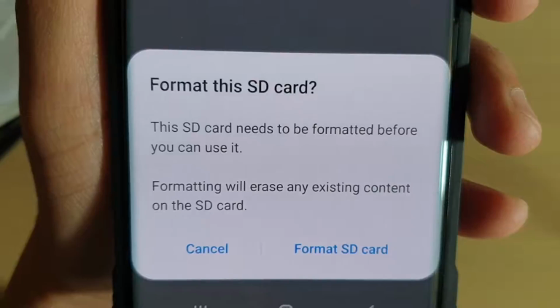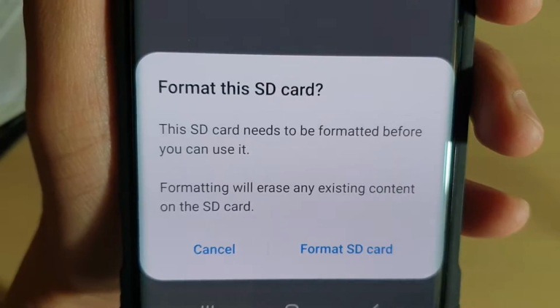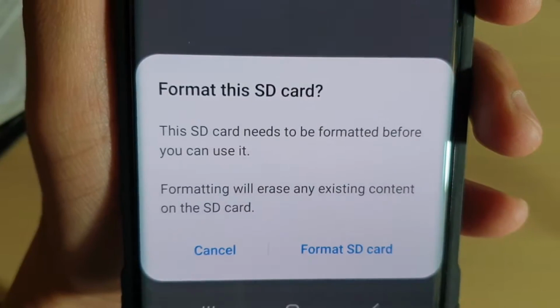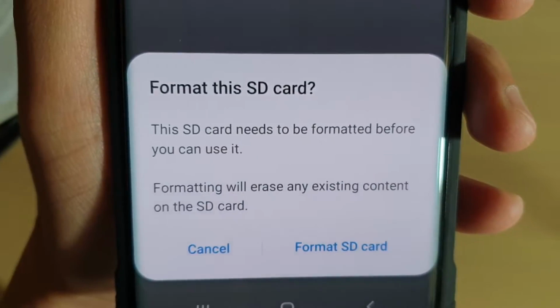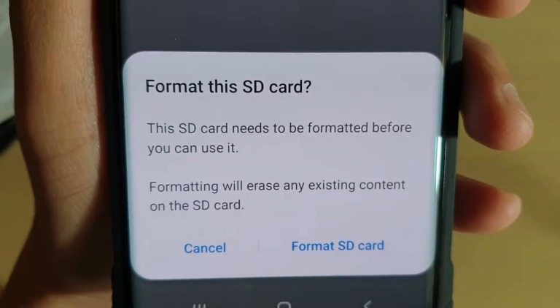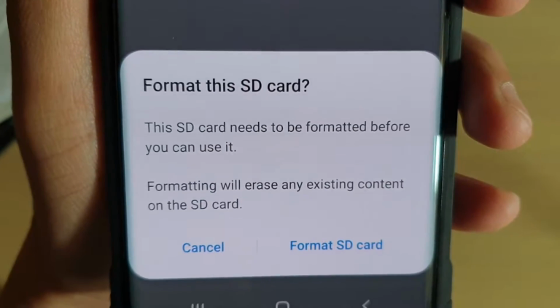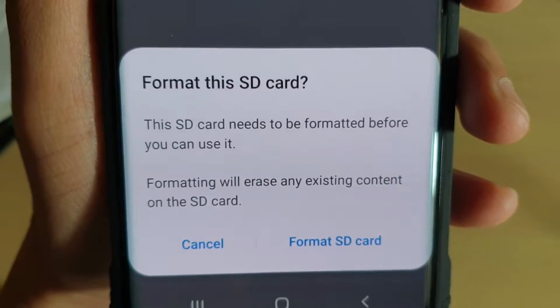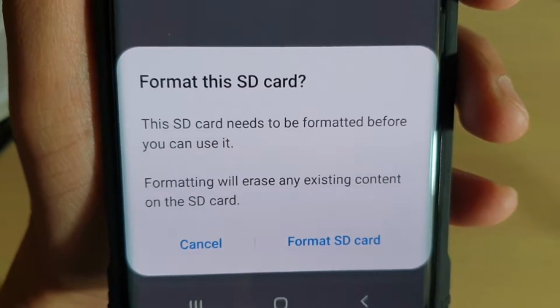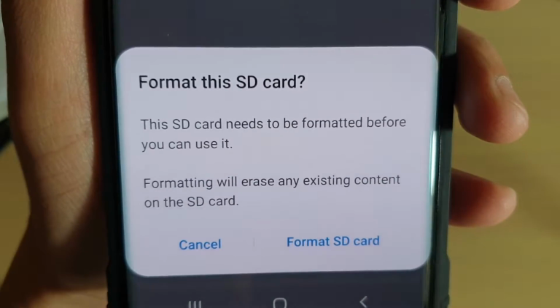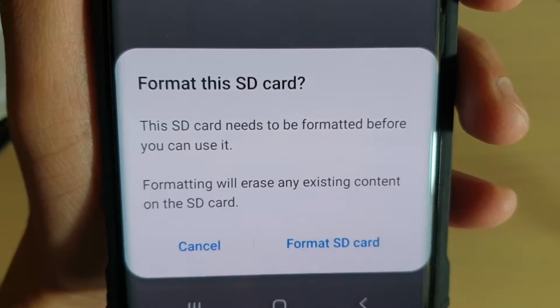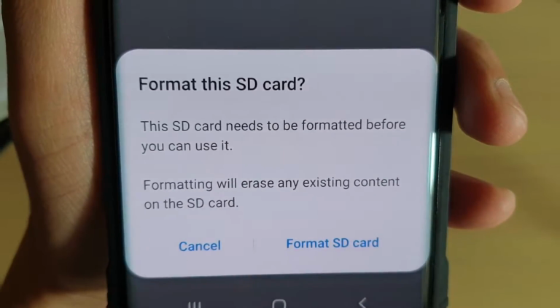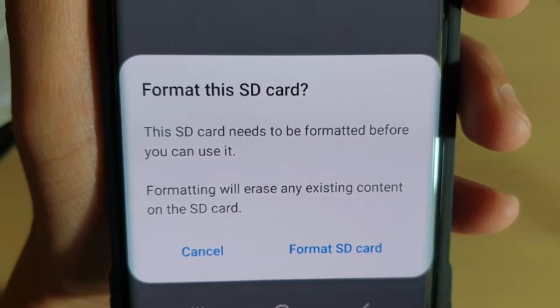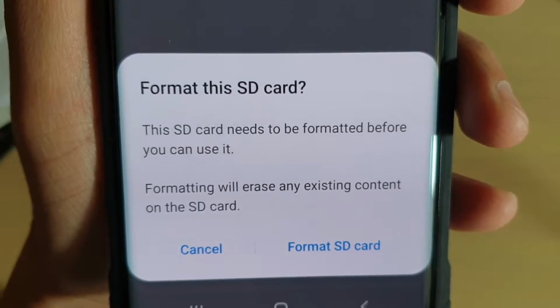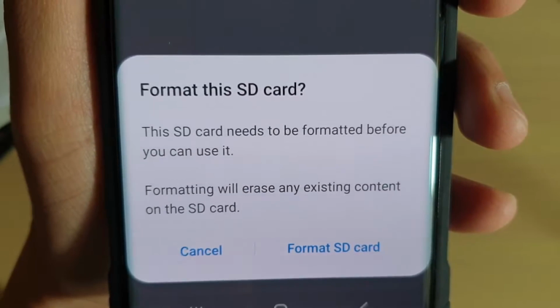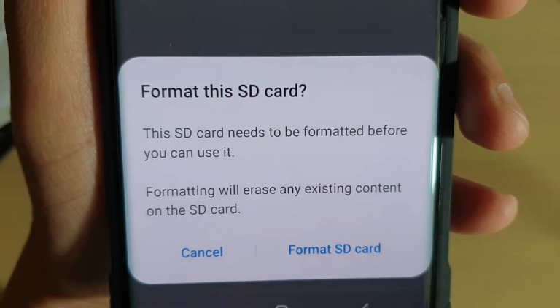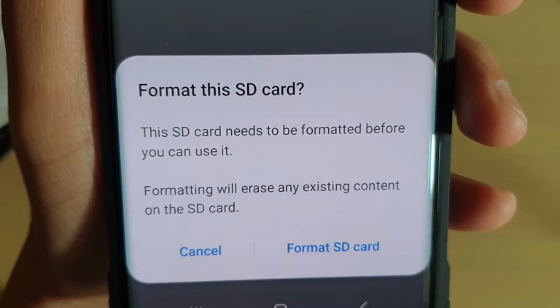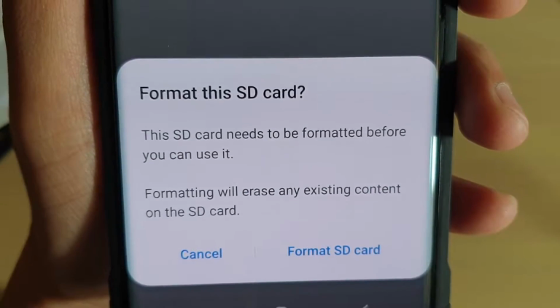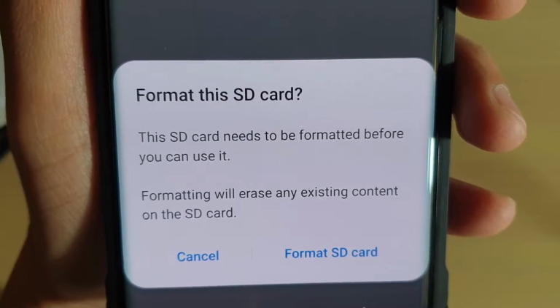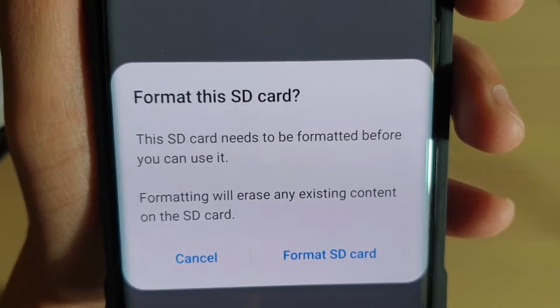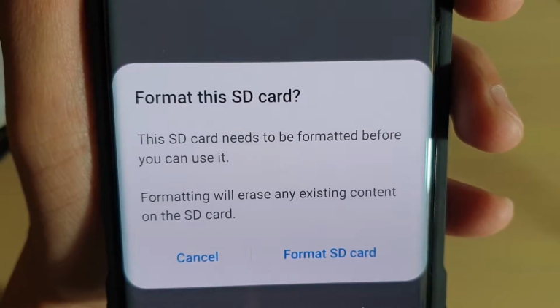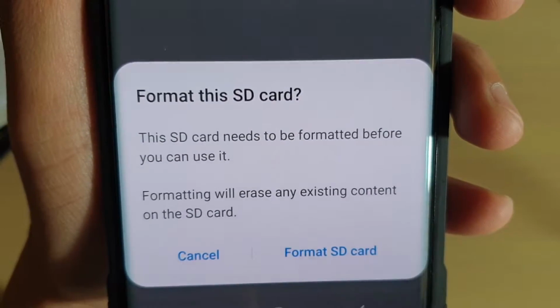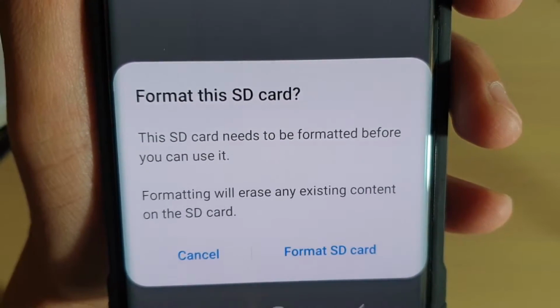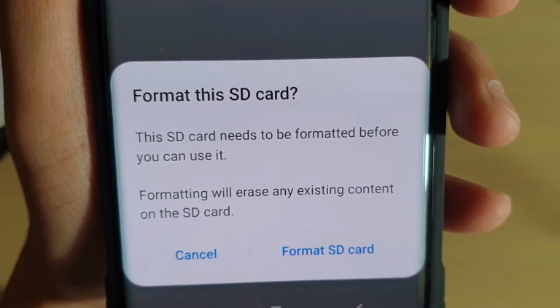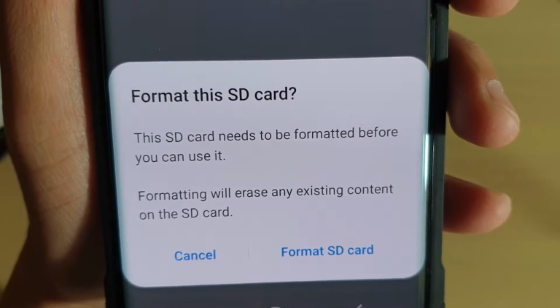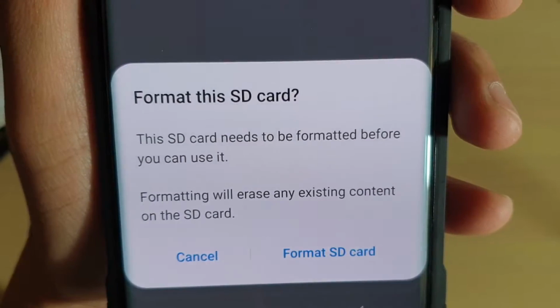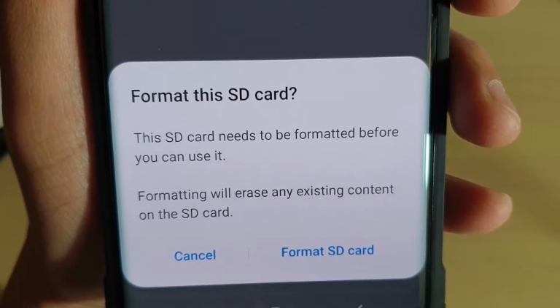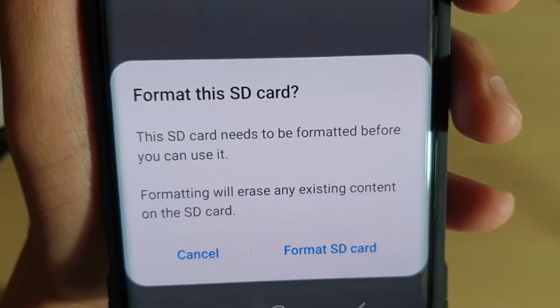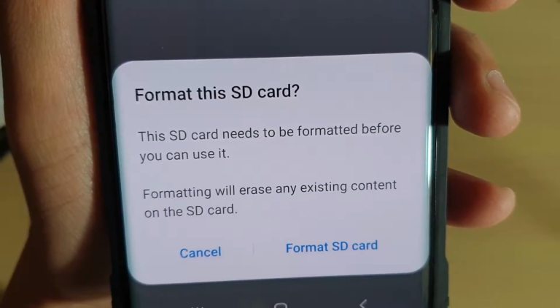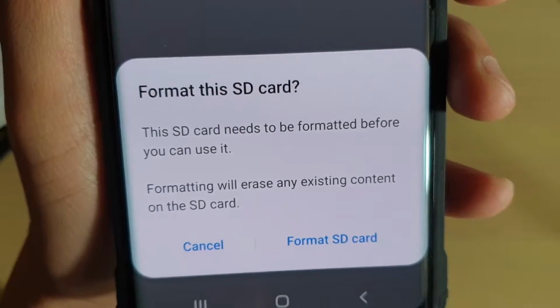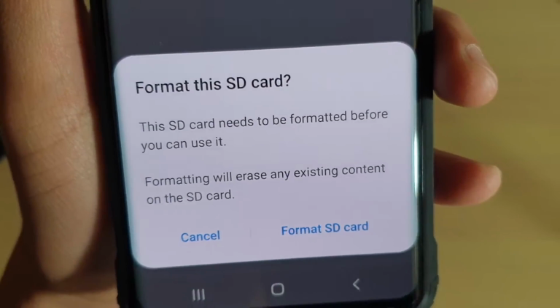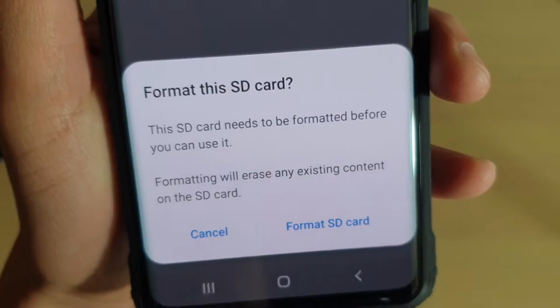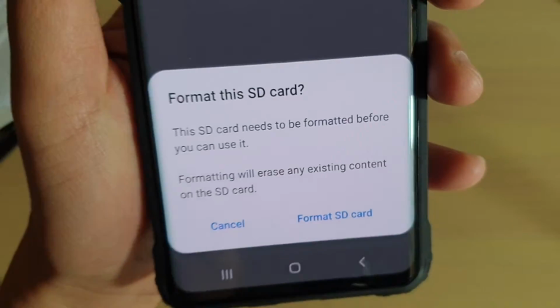How to format an SD card on your Samsung Galaxy S10, S10e, or S10 Plus.